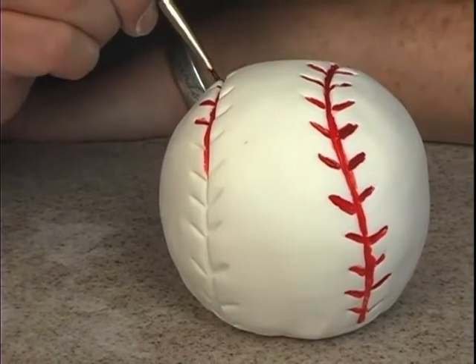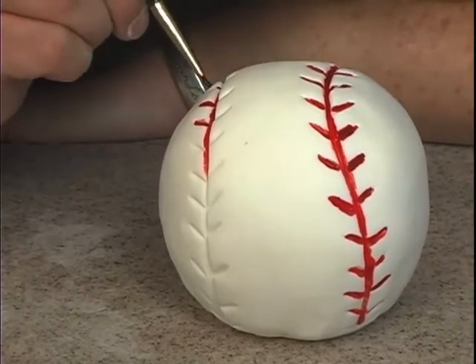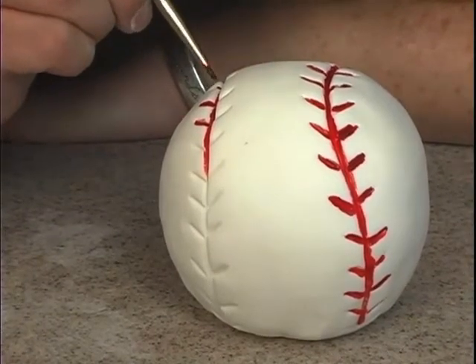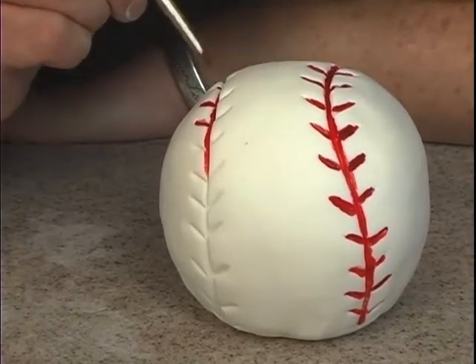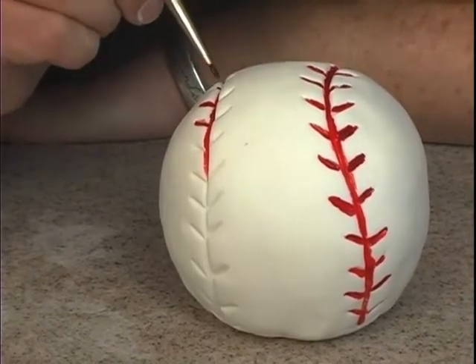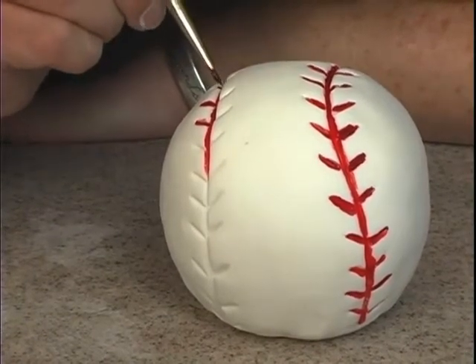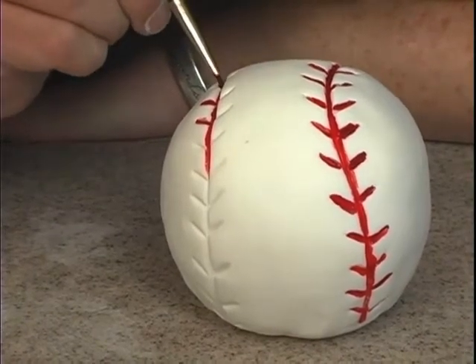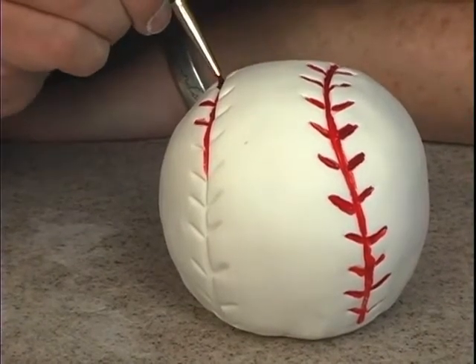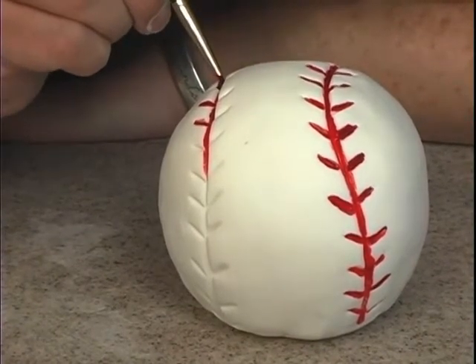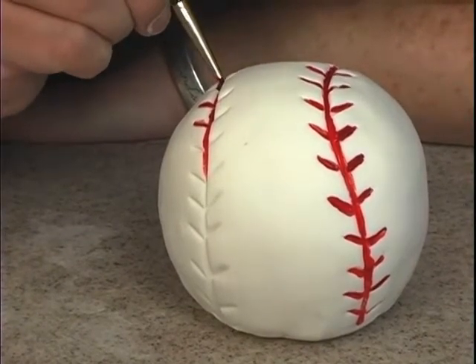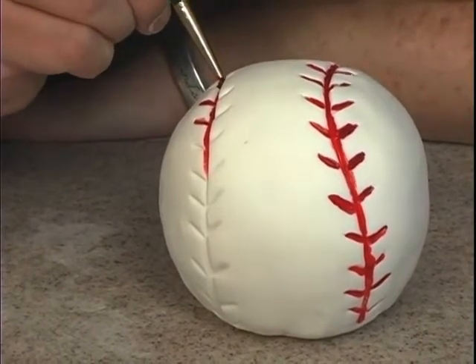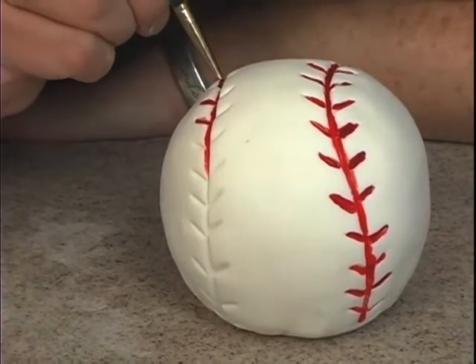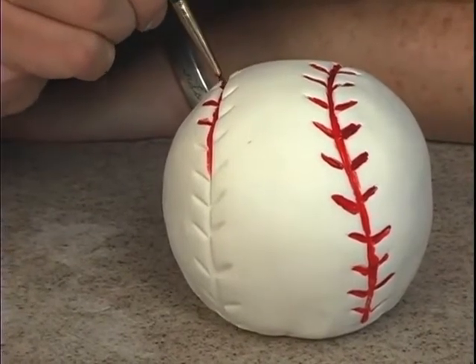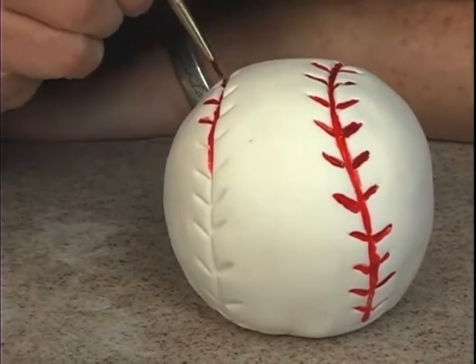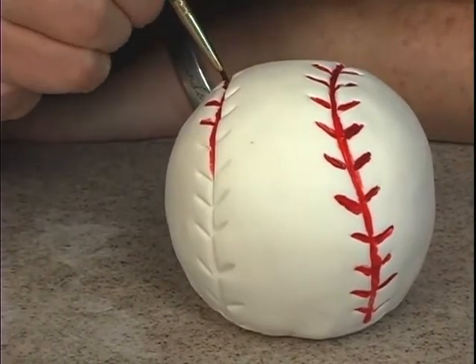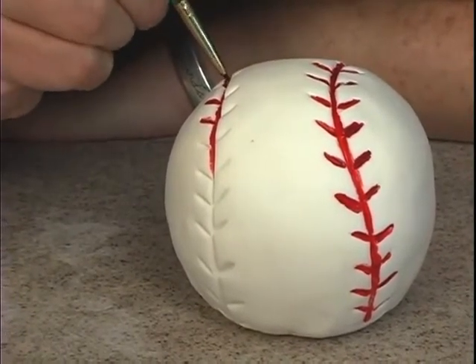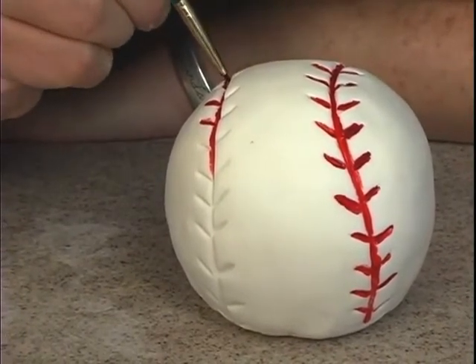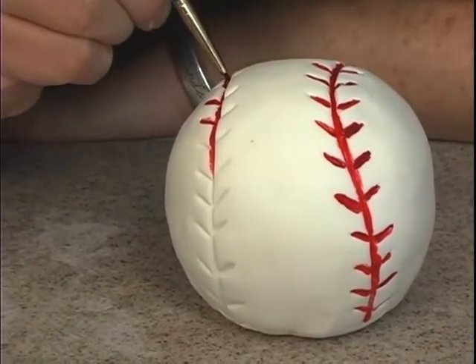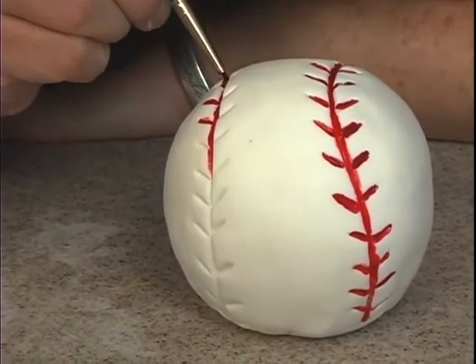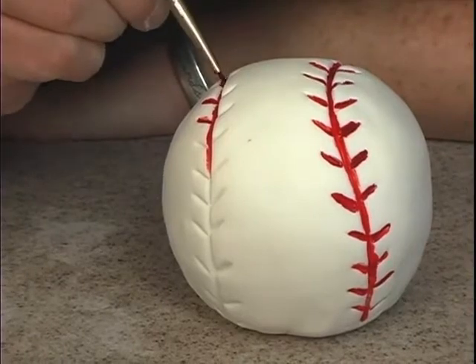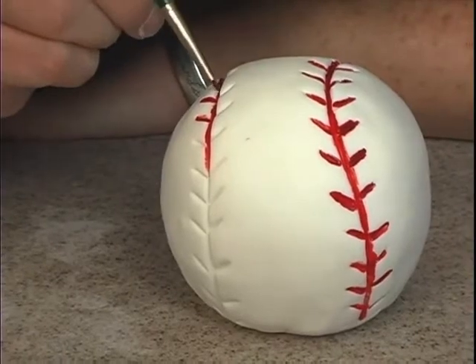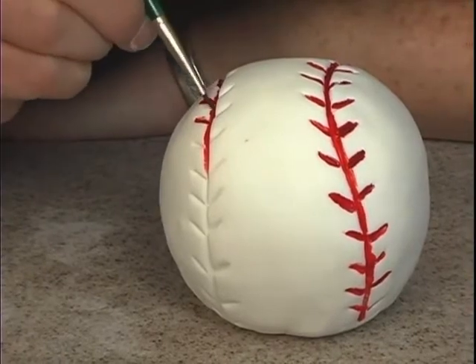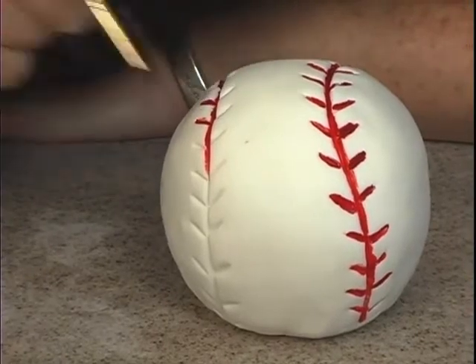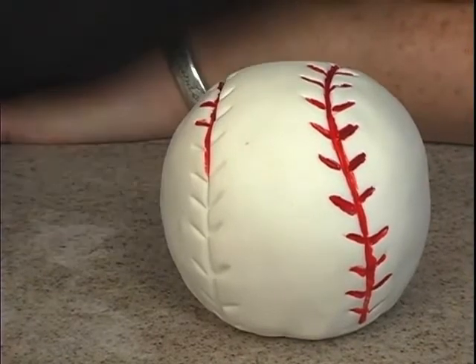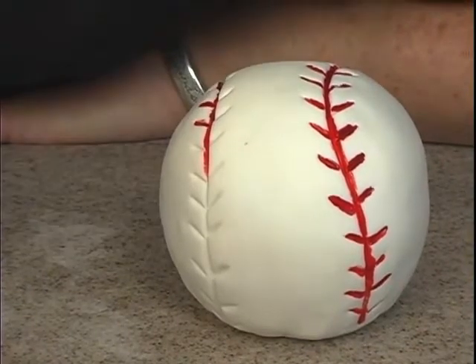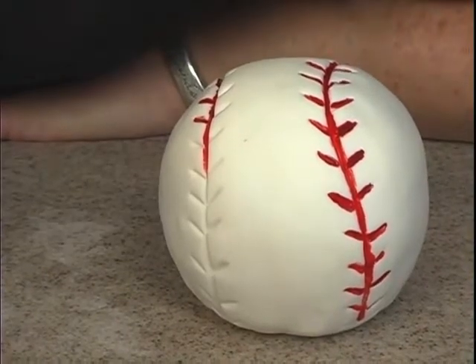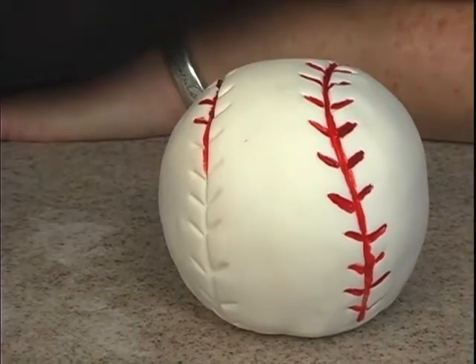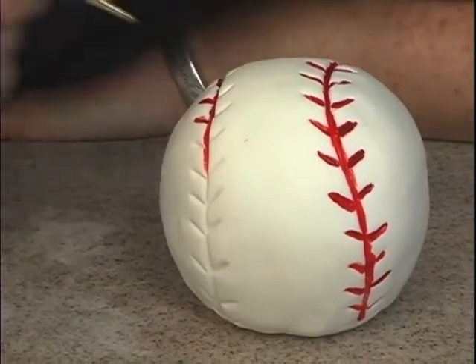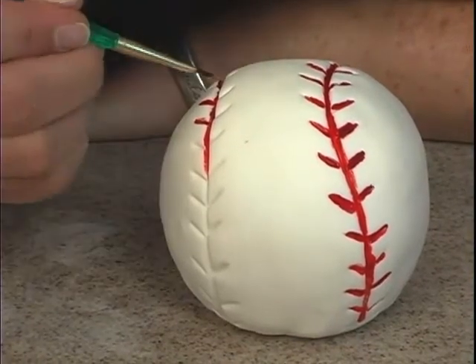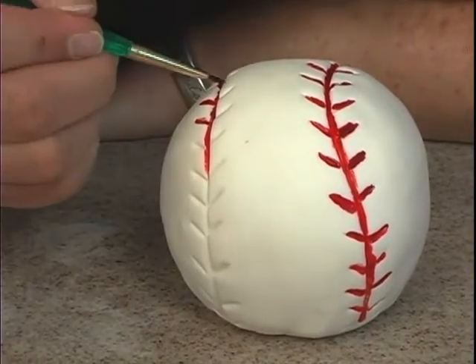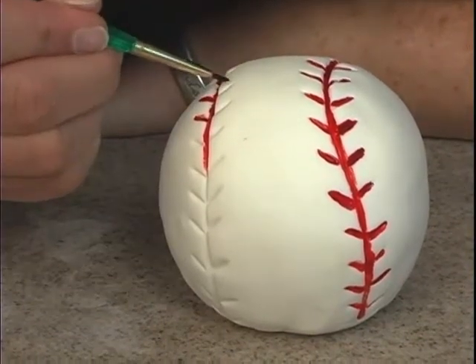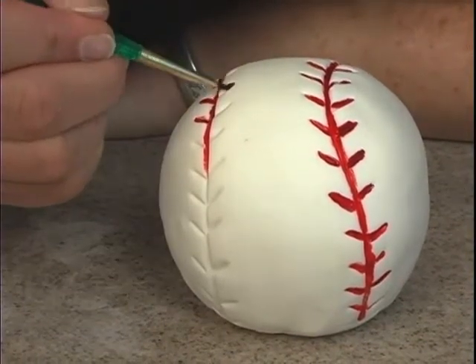I like this better than piping because with piping, the buttercream fills in the area, and I like it to kind of go in a bit.